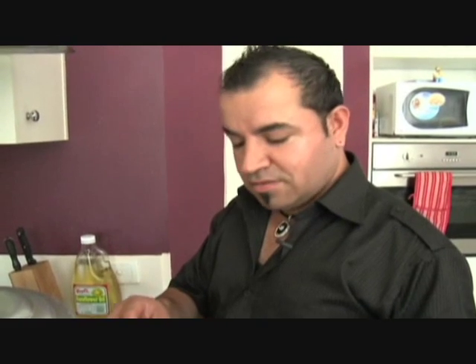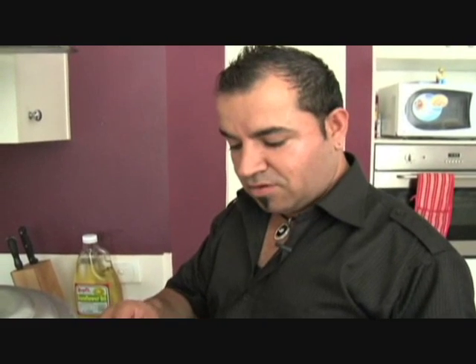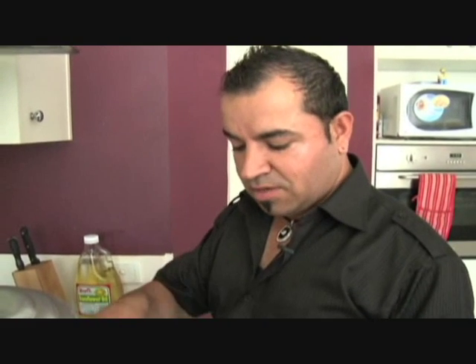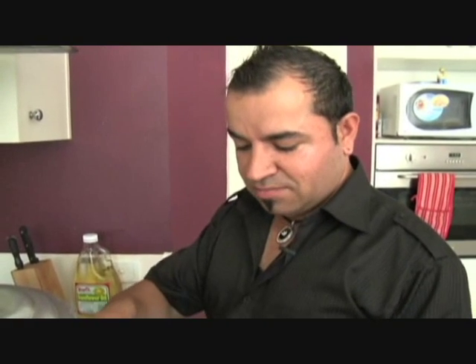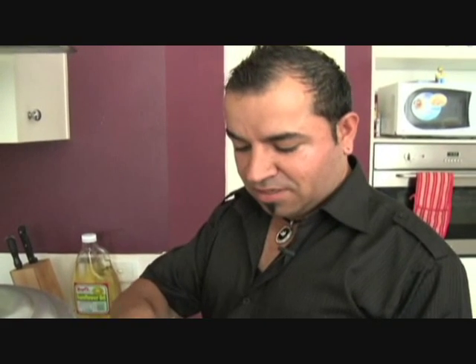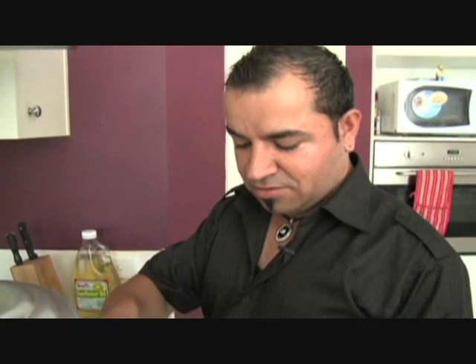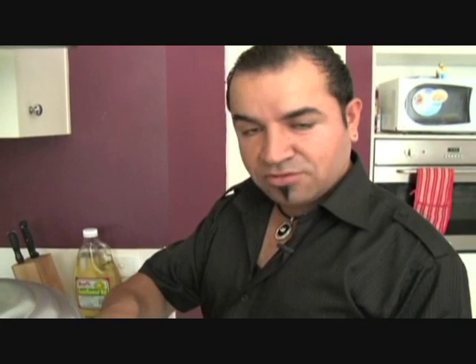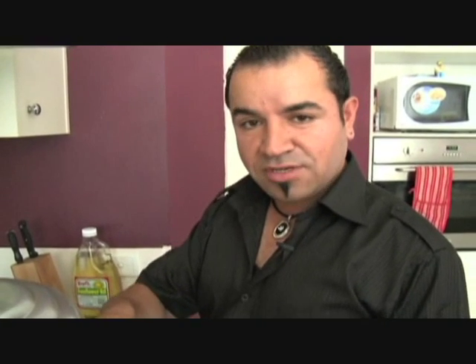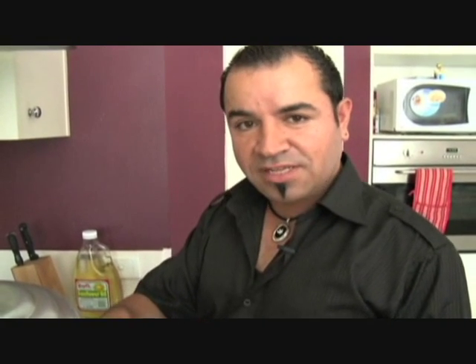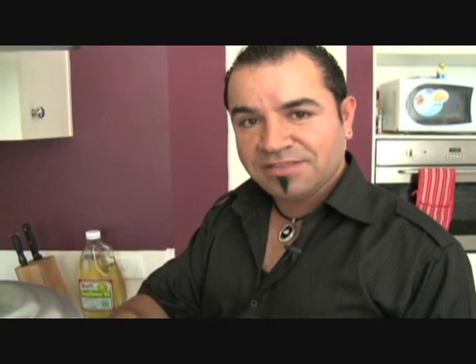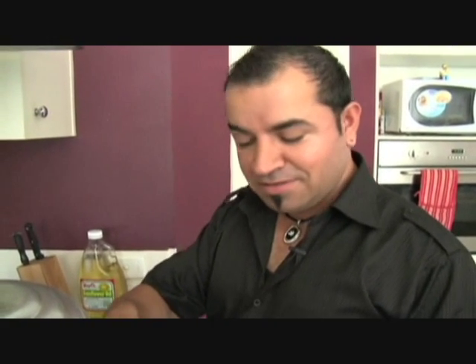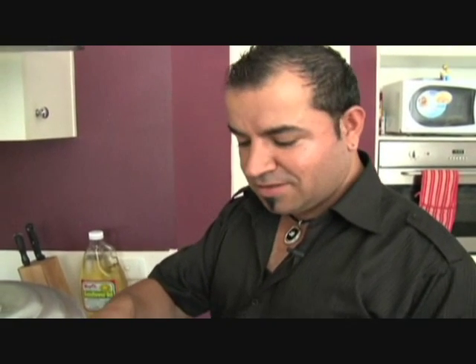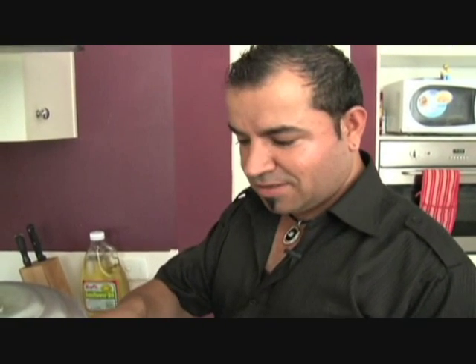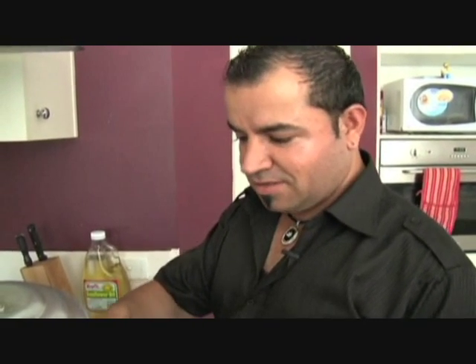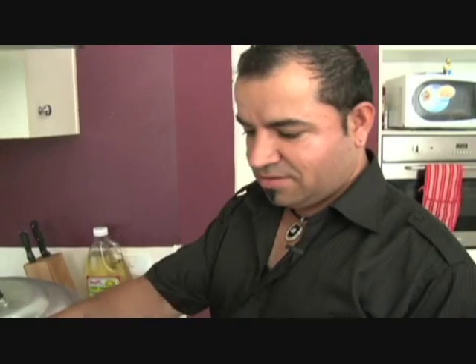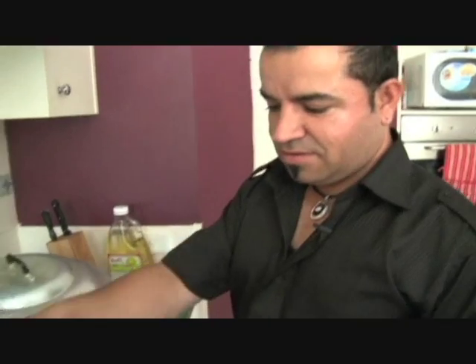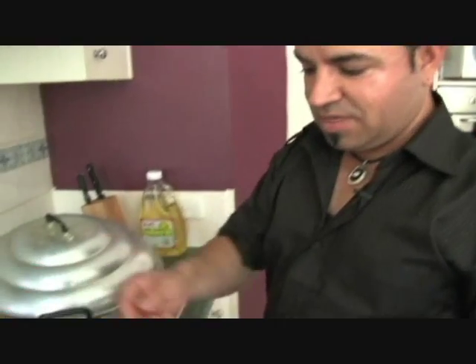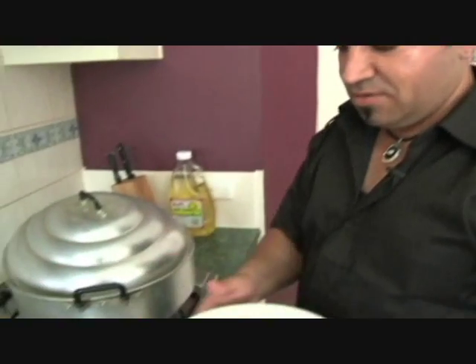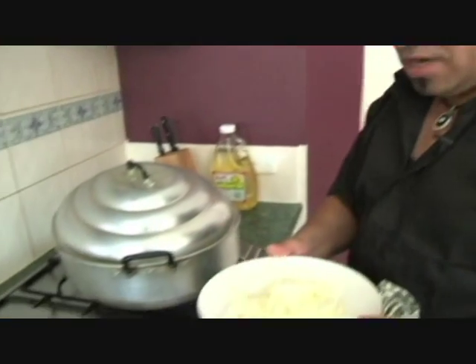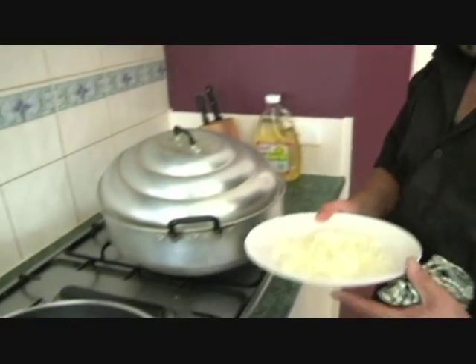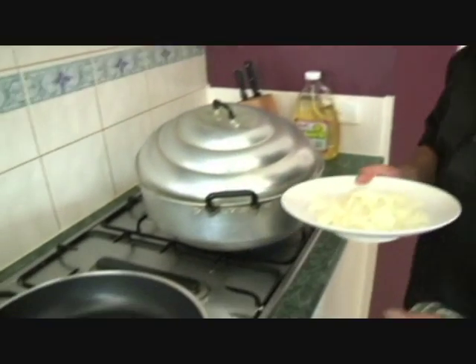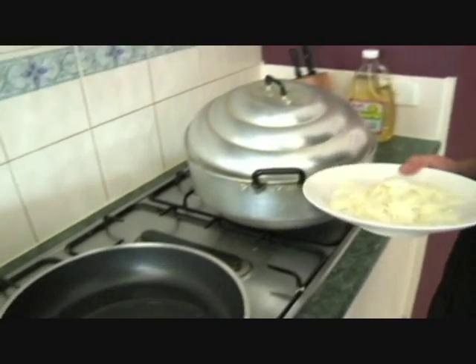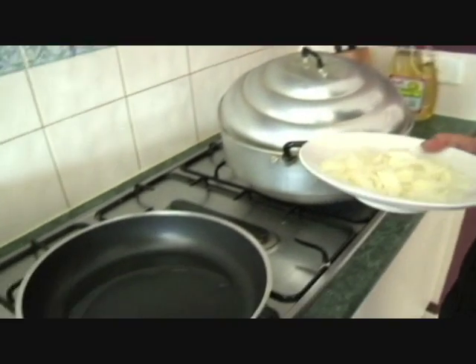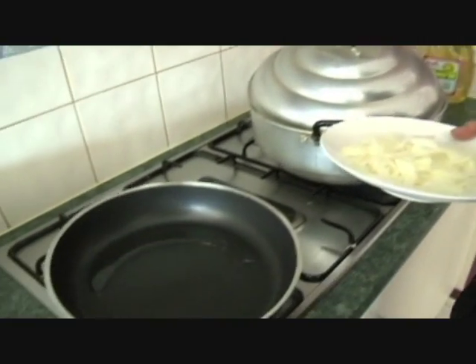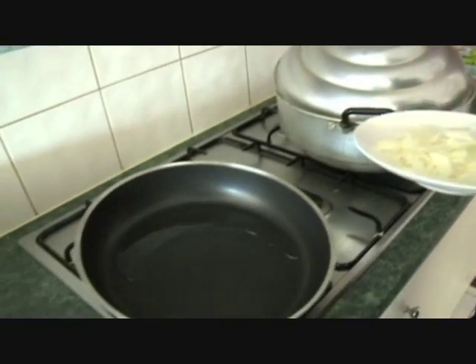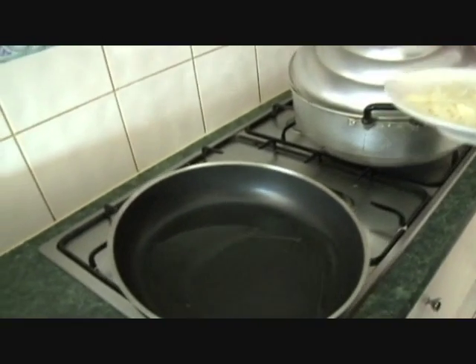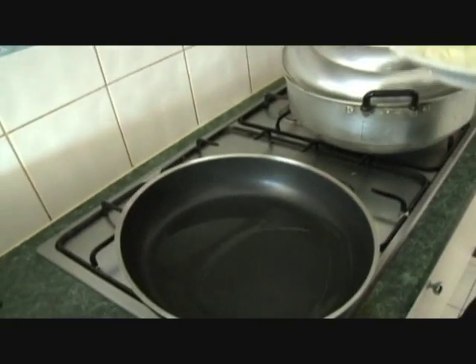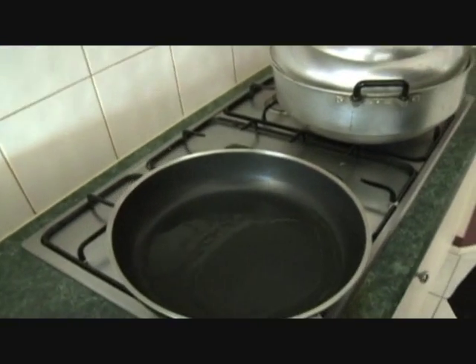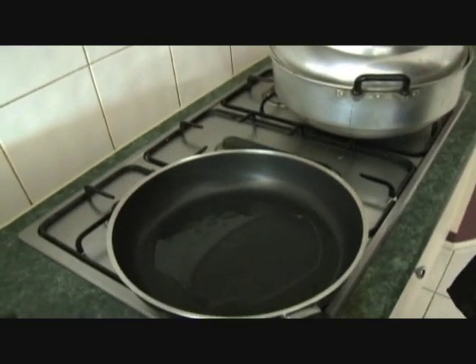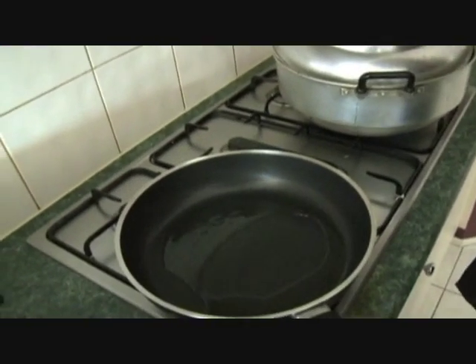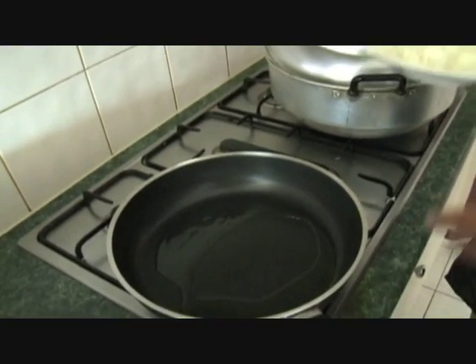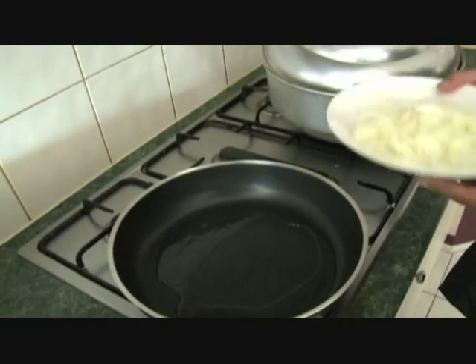We are going to make a sauce. I will put the sauce in and put it in.